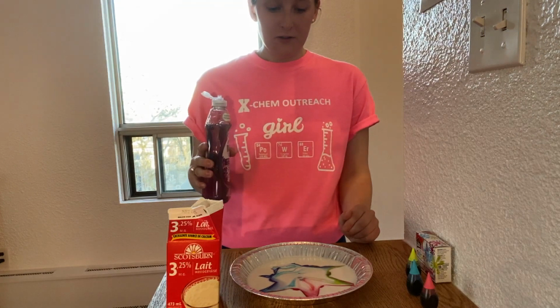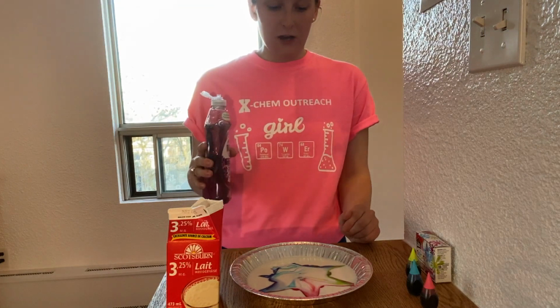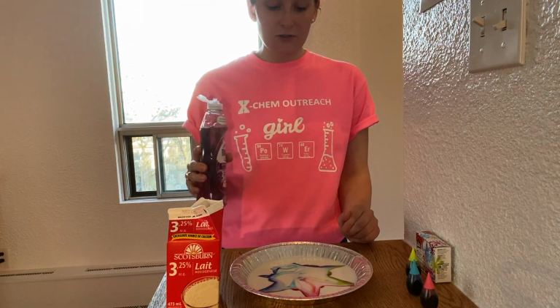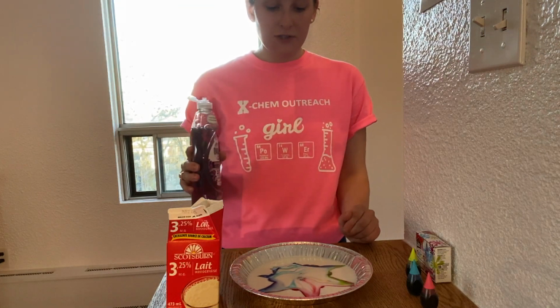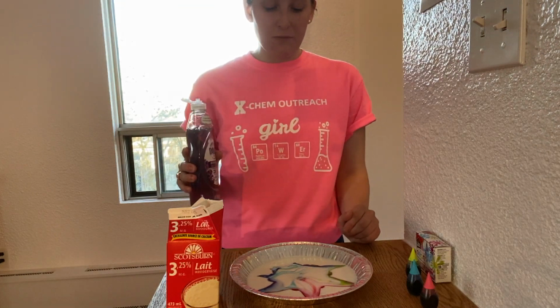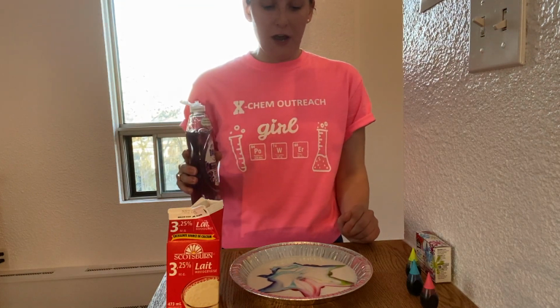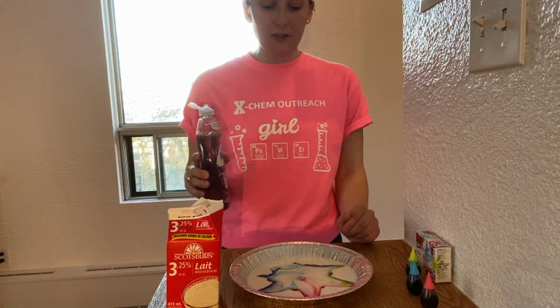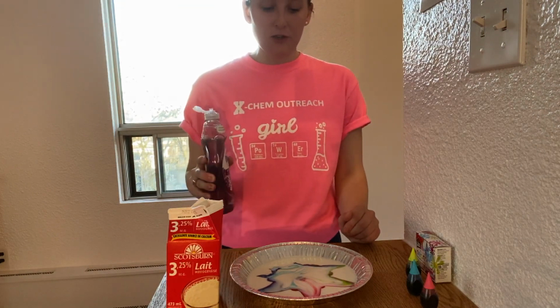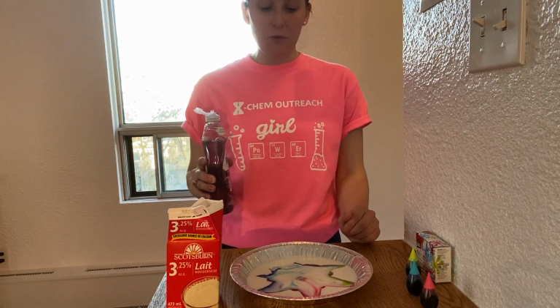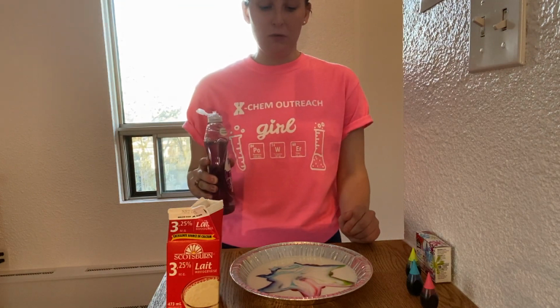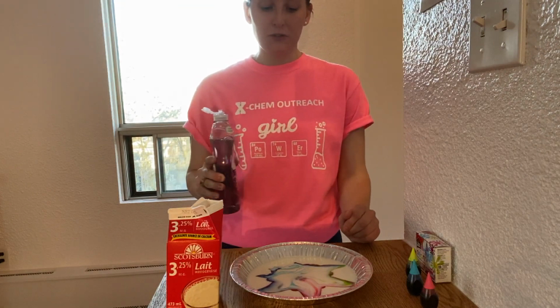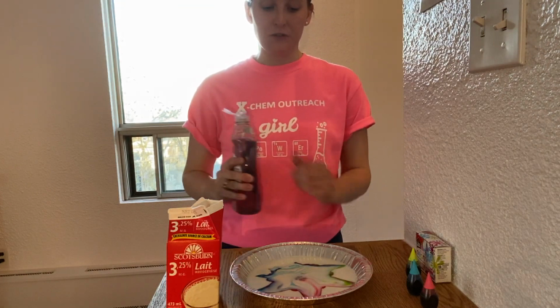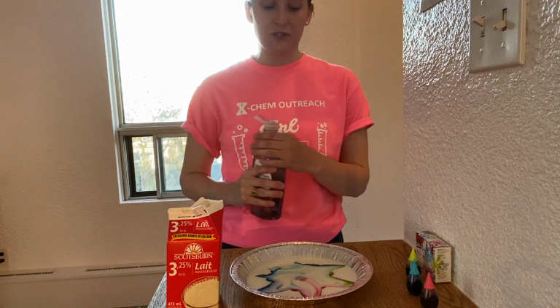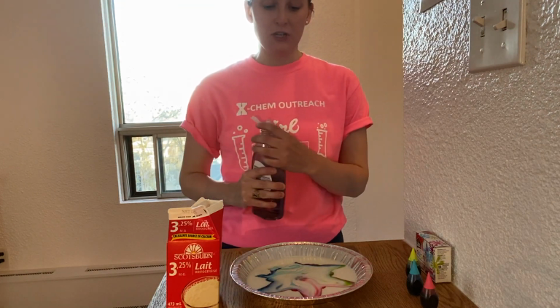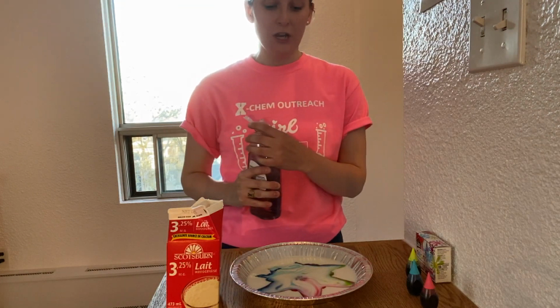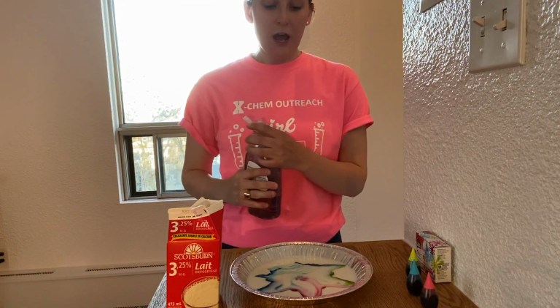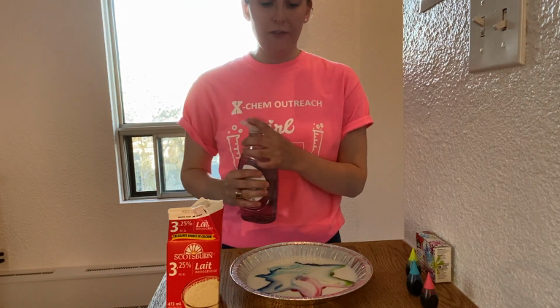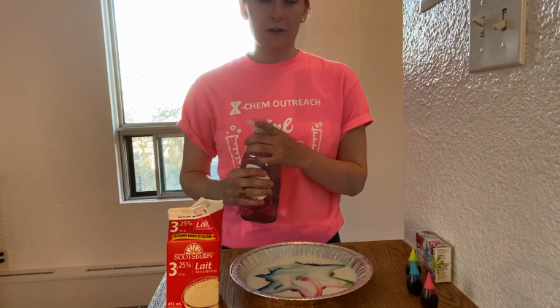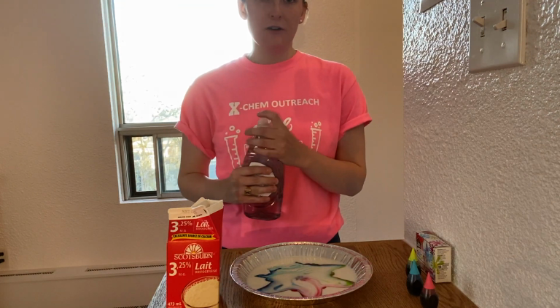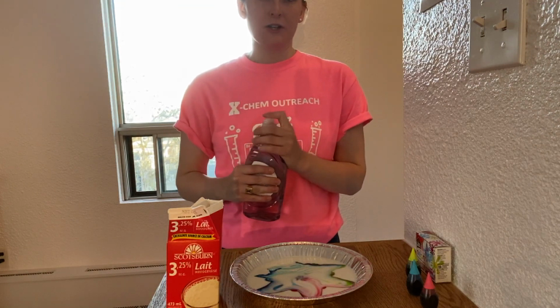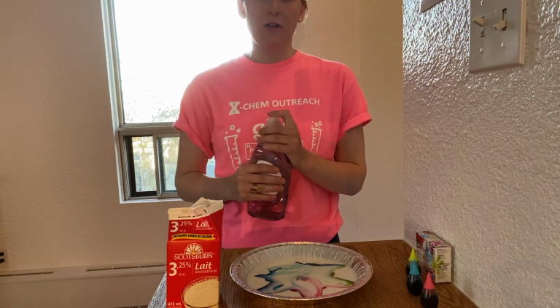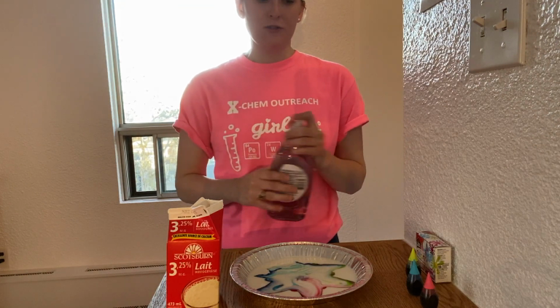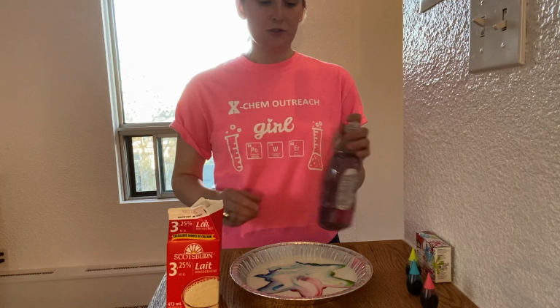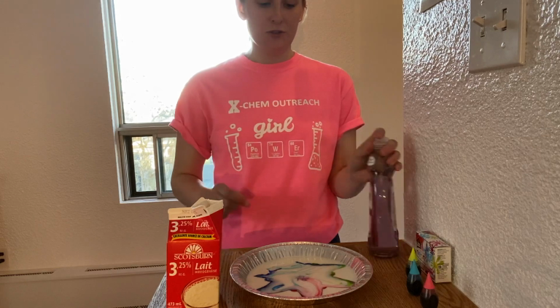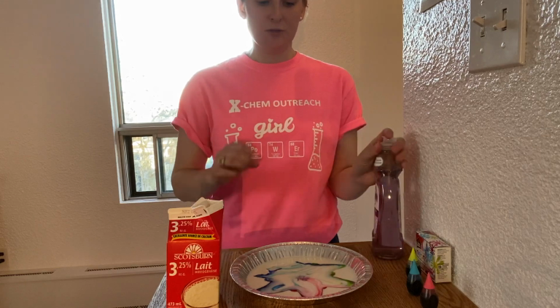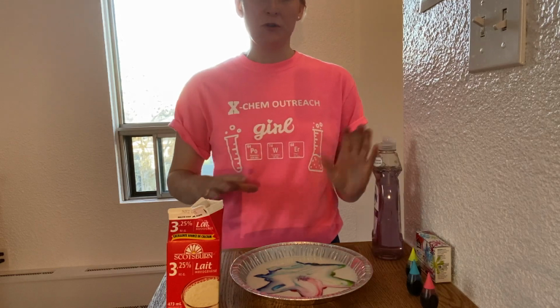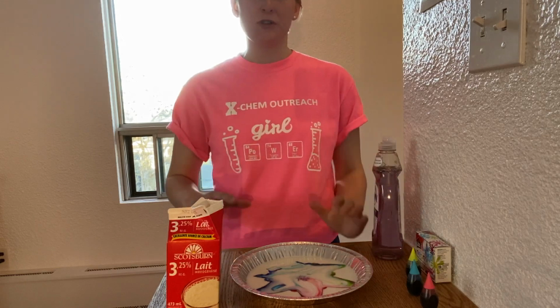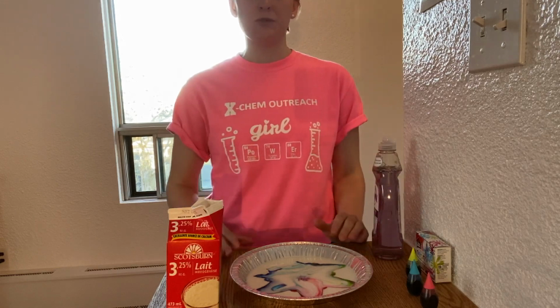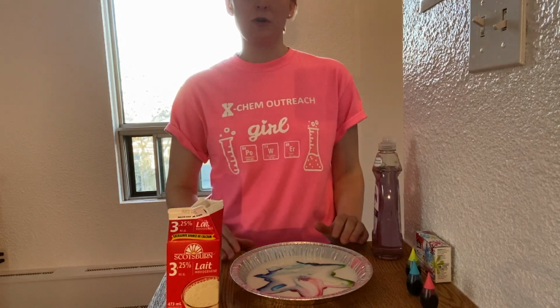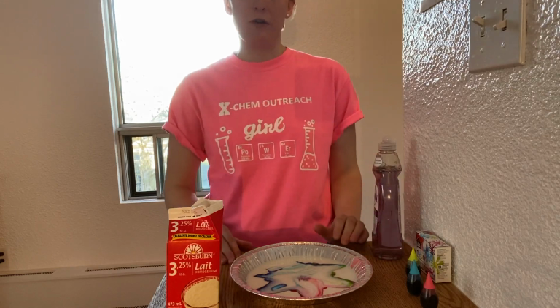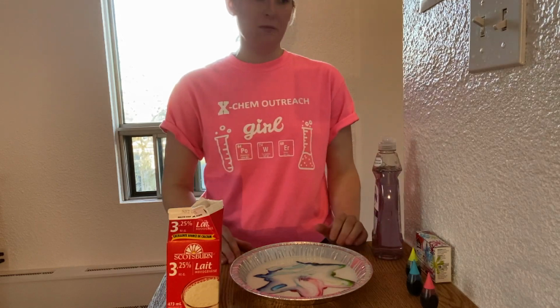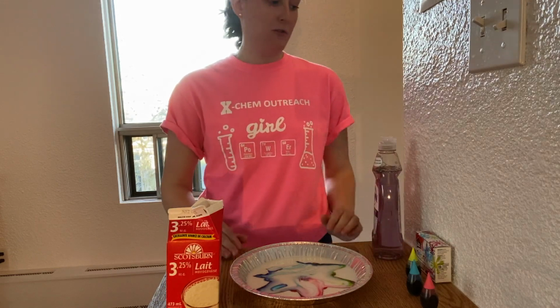As you can see, by adding the soap, we broke the surface tension and that caused the colours to disperse and swirl around the milk.